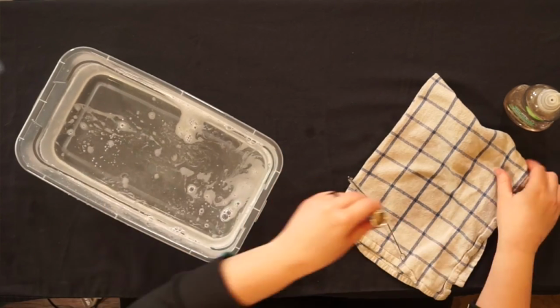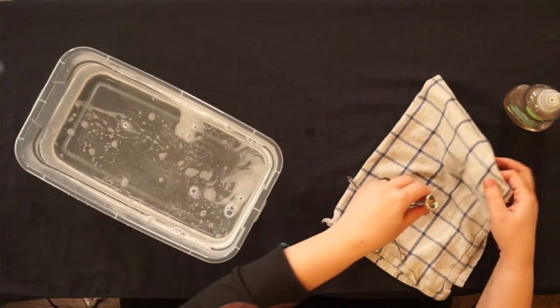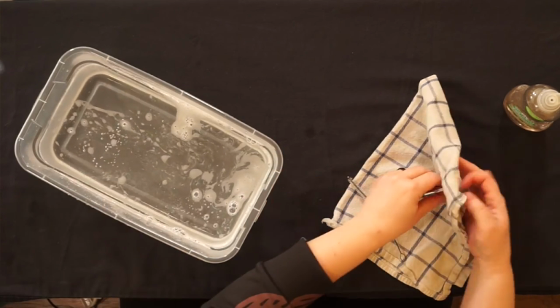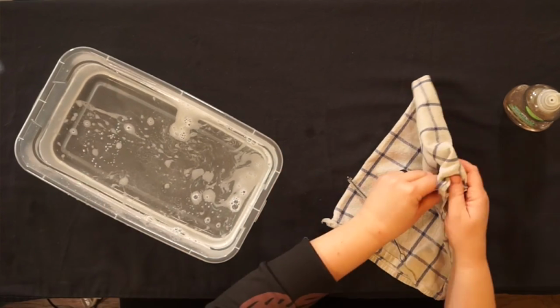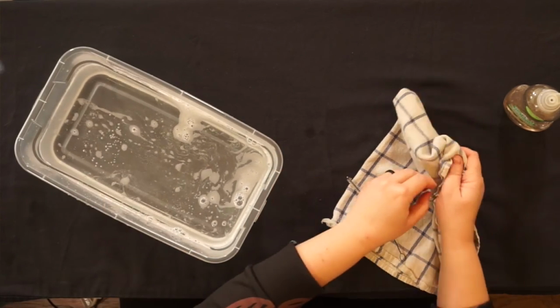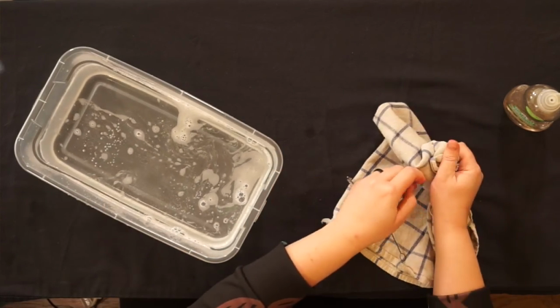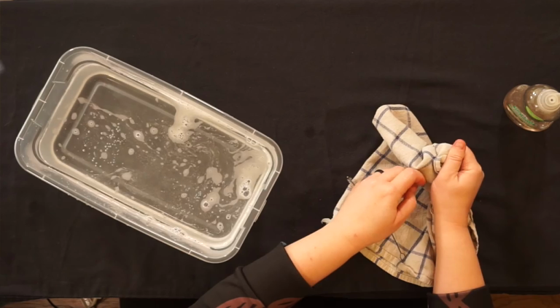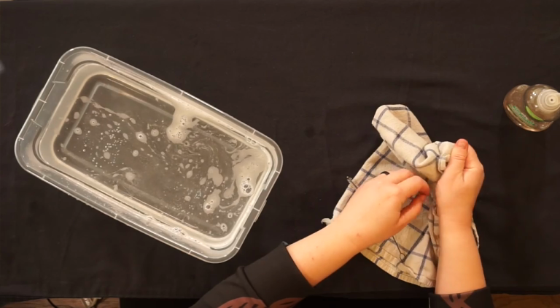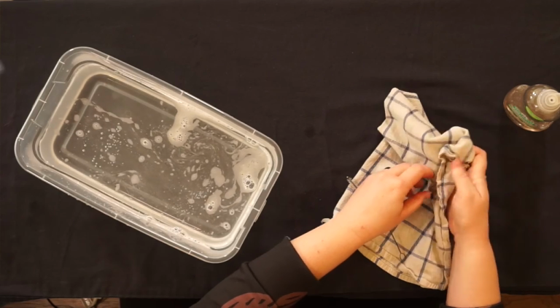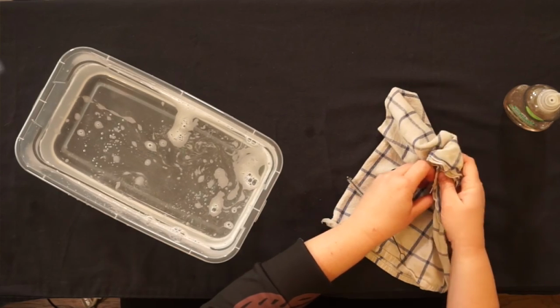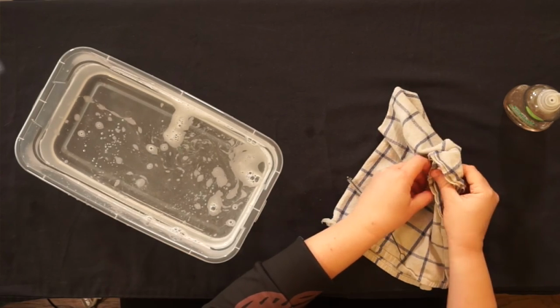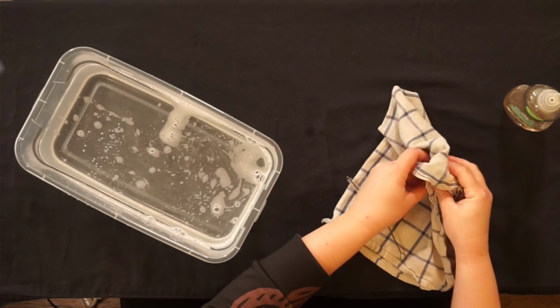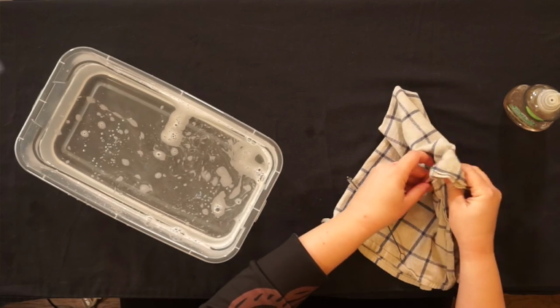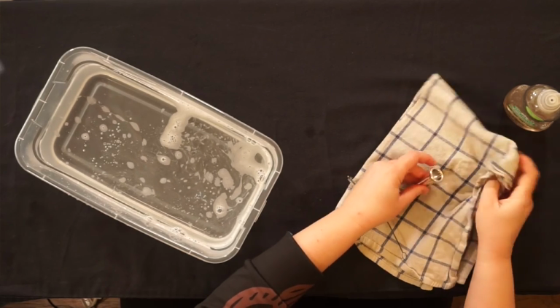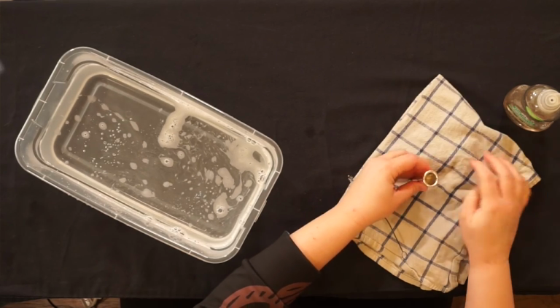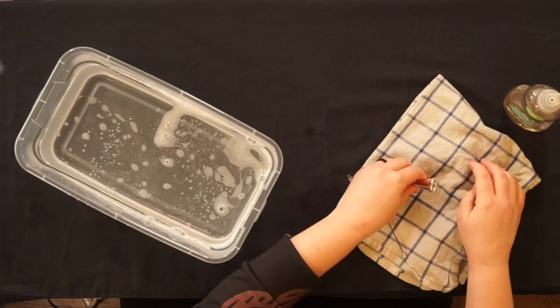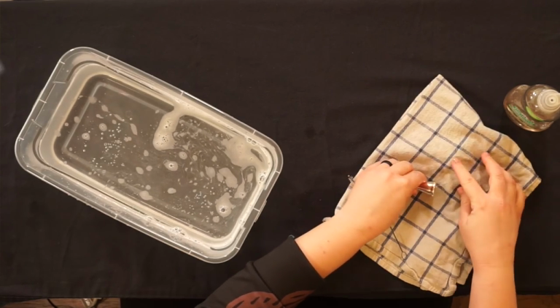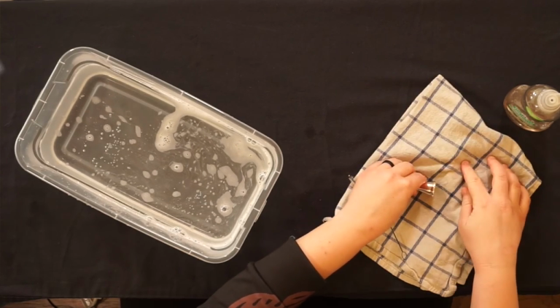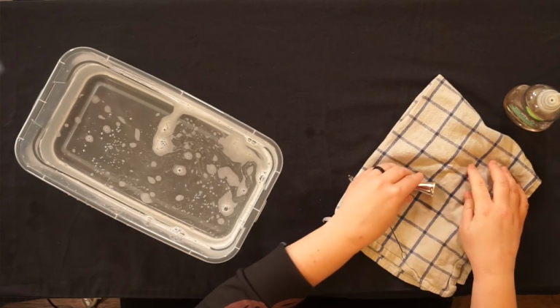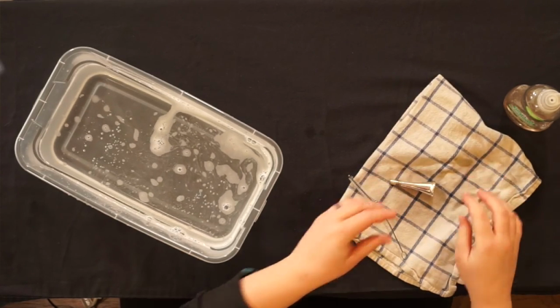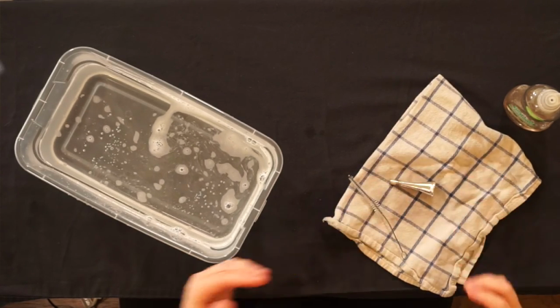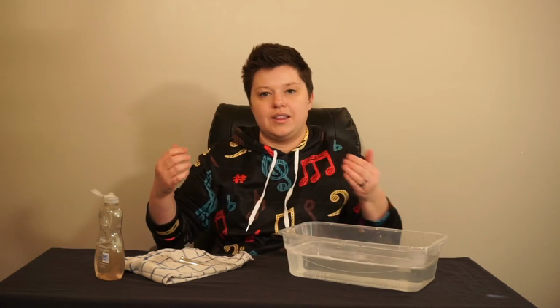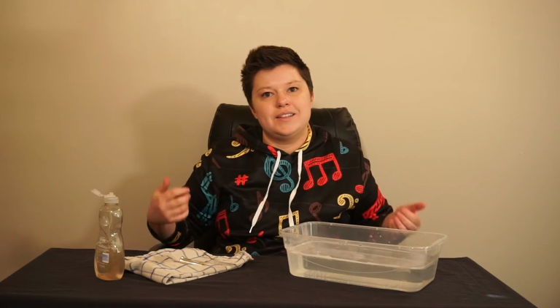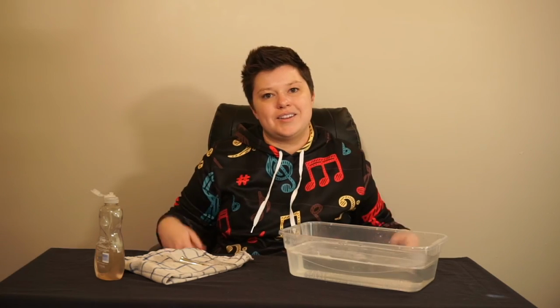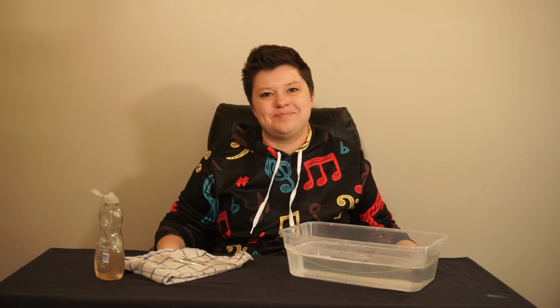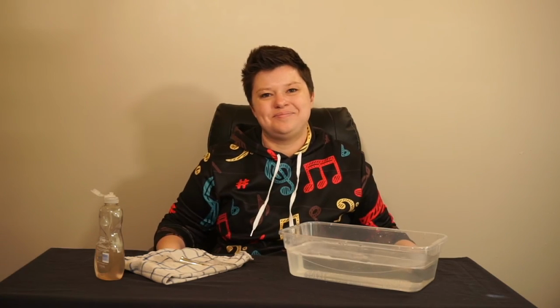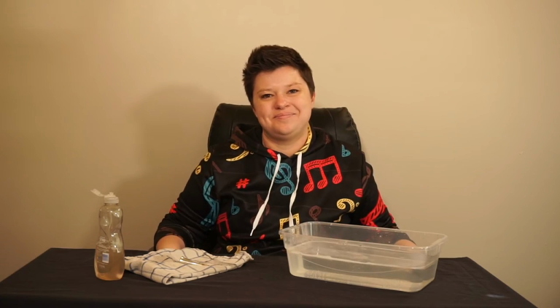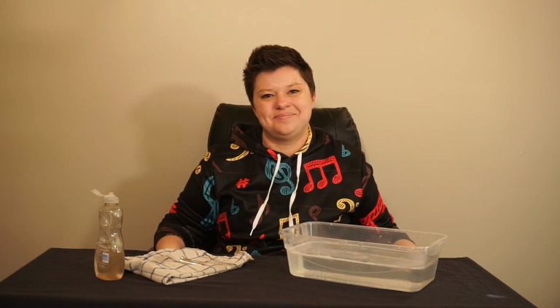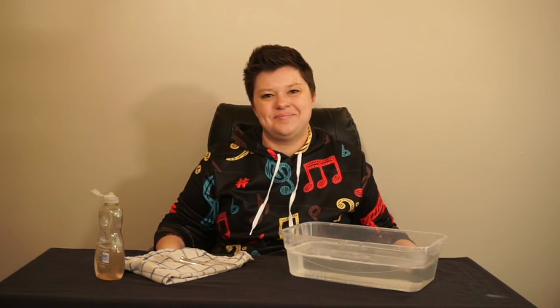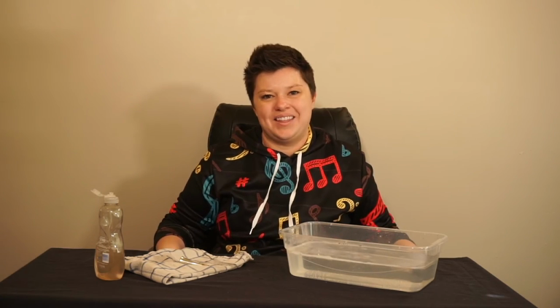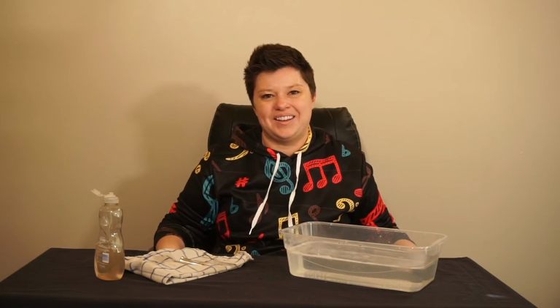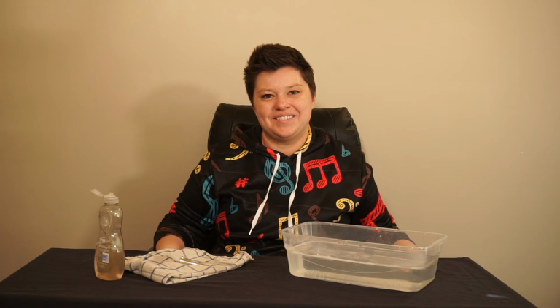Pat dry the outside and air dry the inside. There you go.